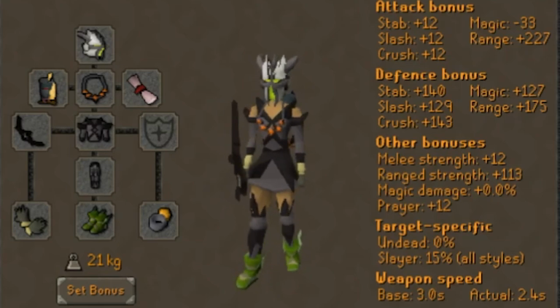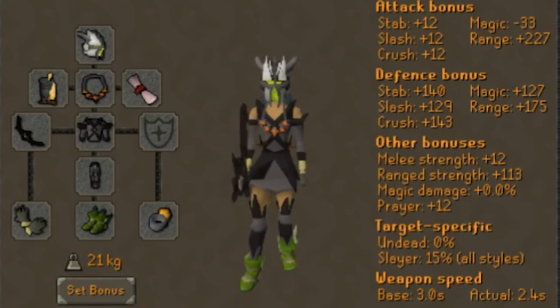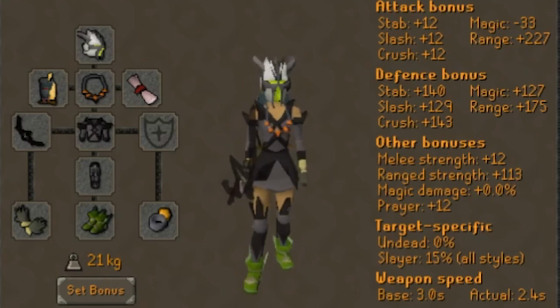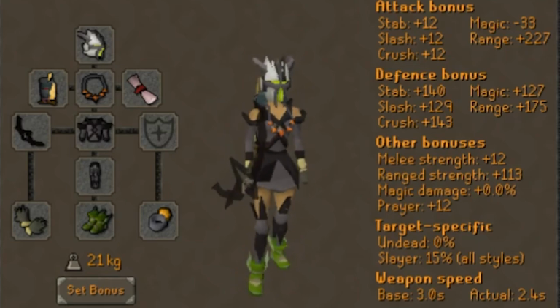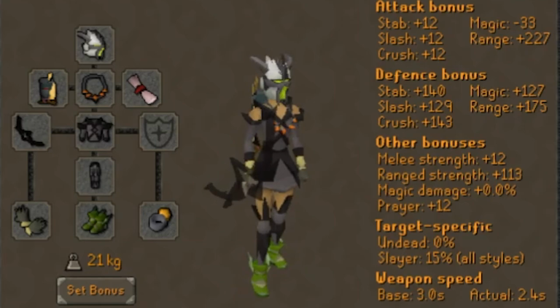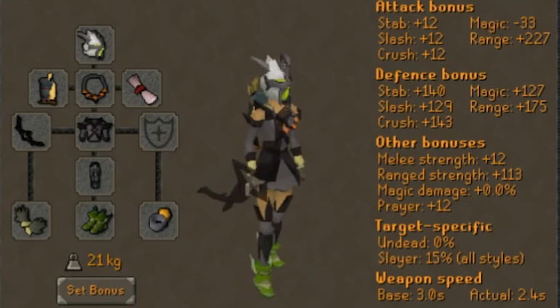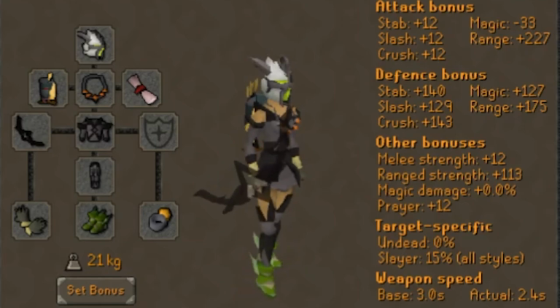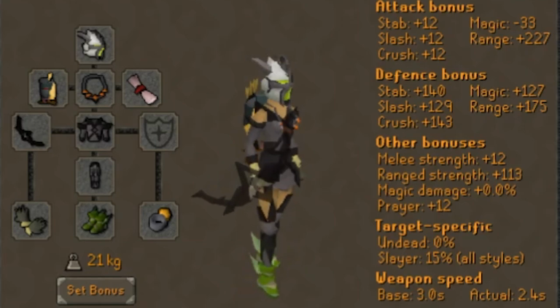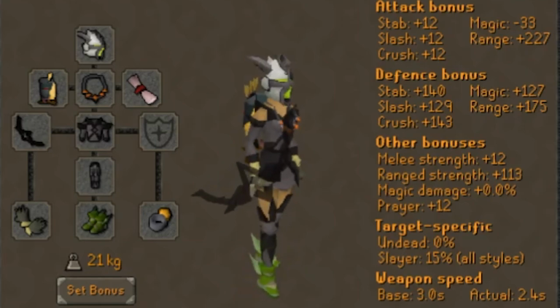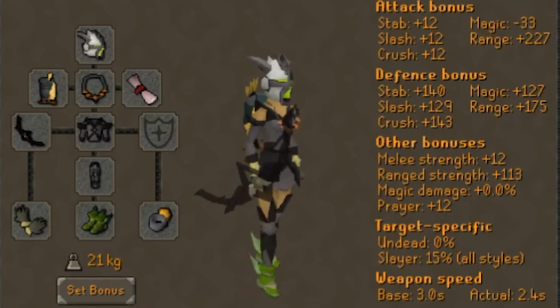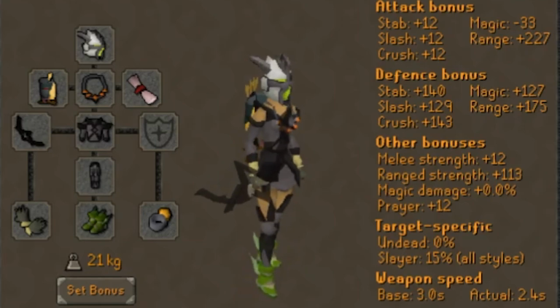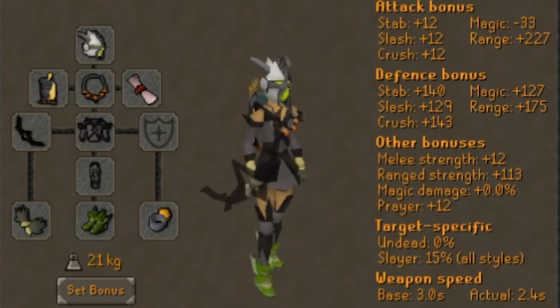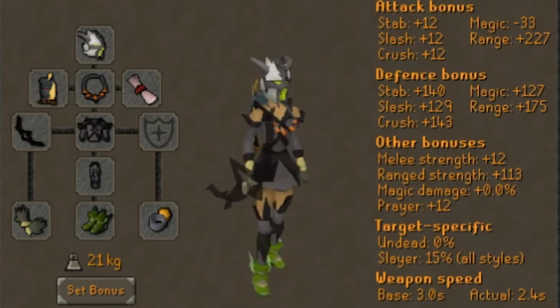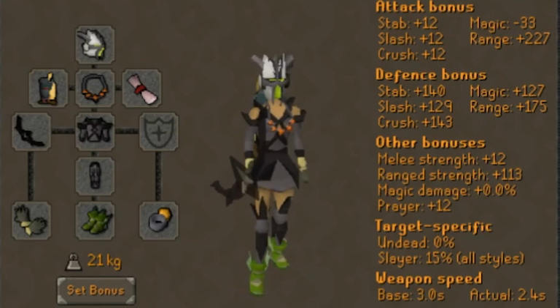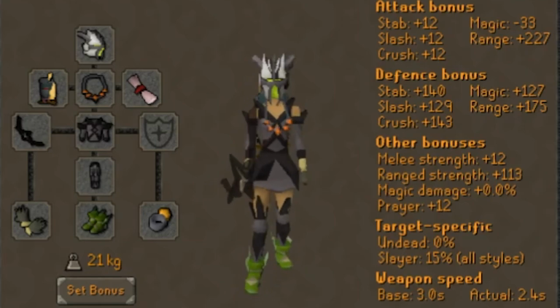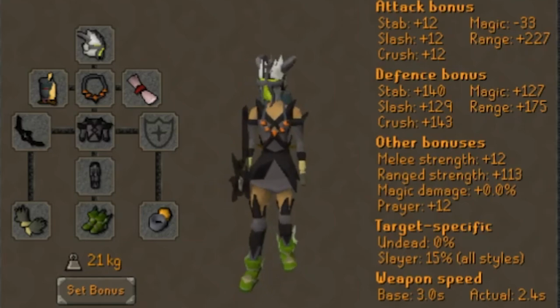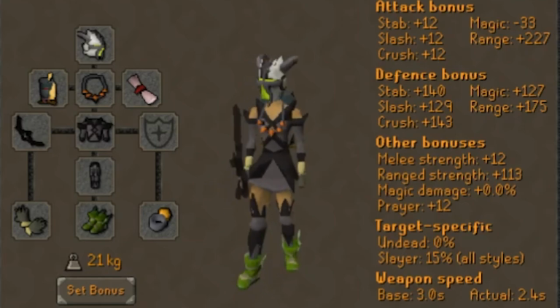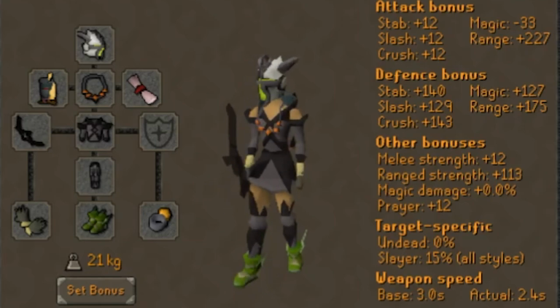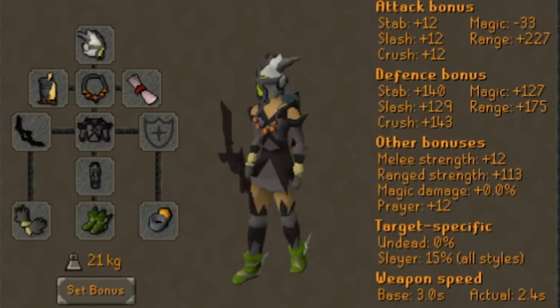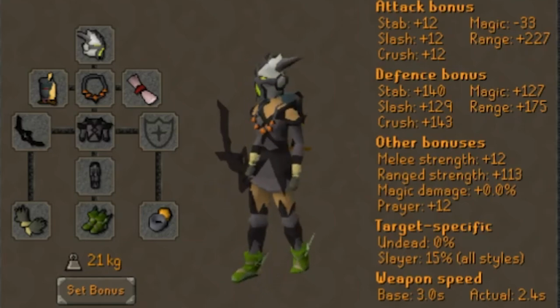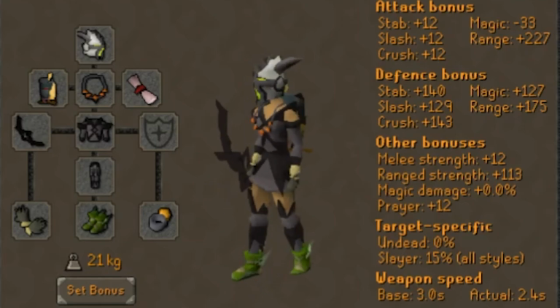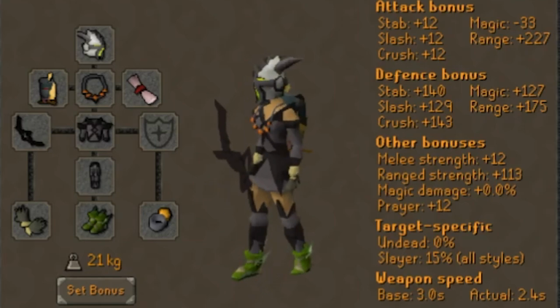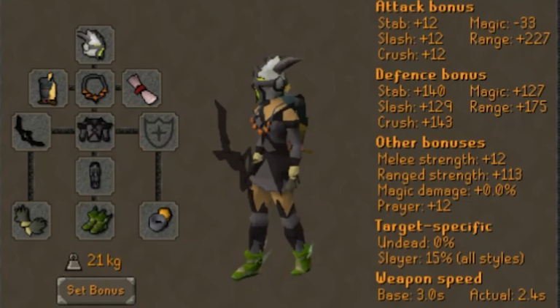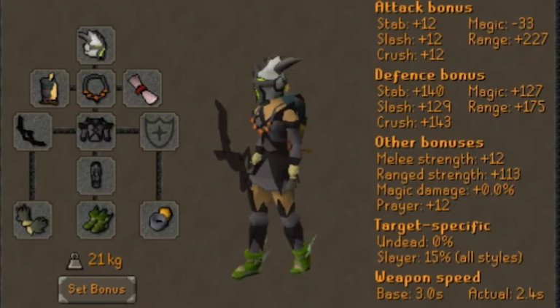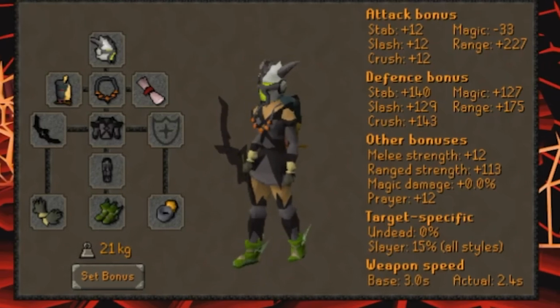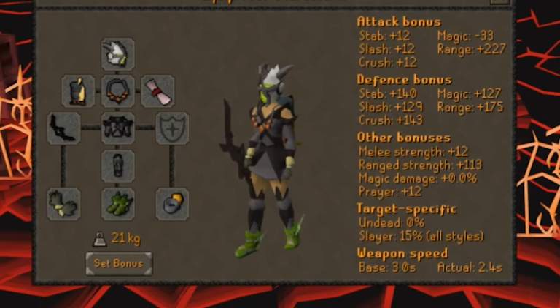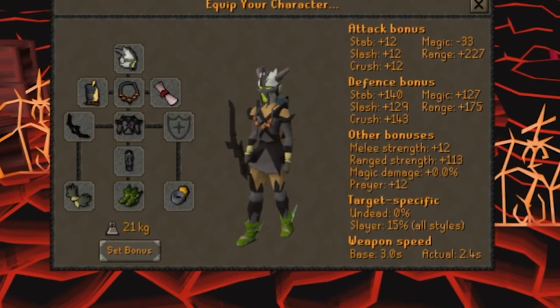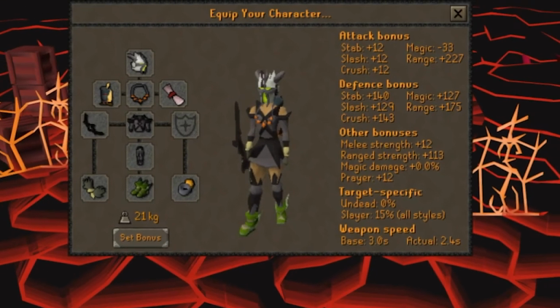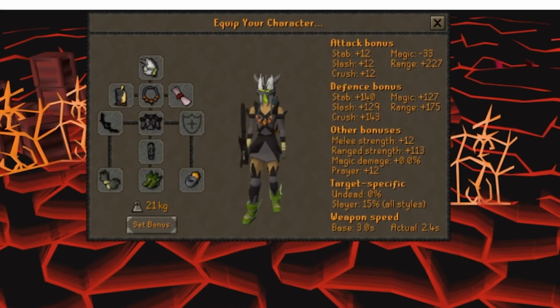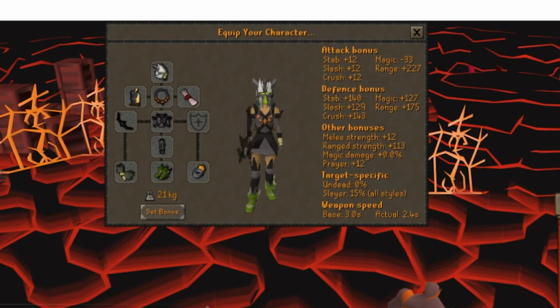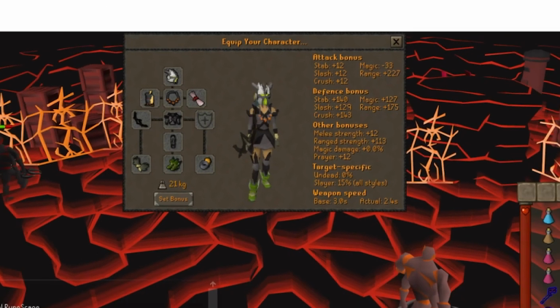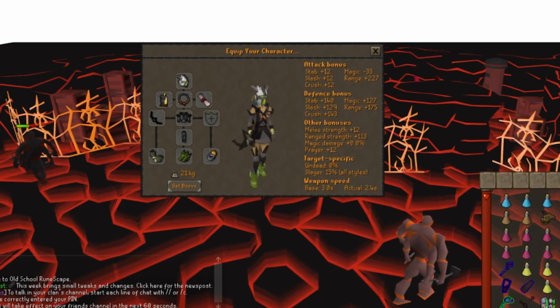The twisted bow is best in slot here and just melts through Zamorak, so if you have one, bring that instead.